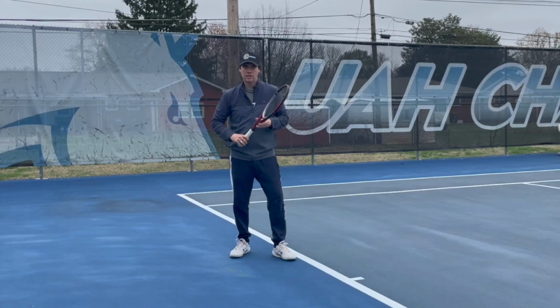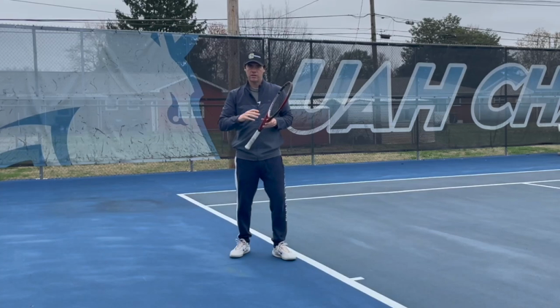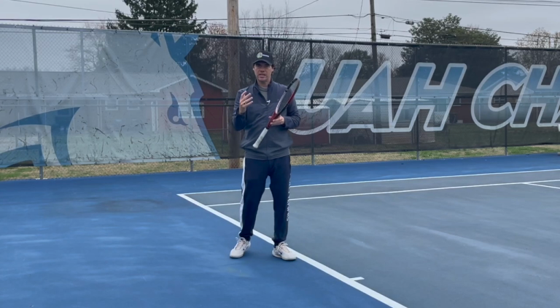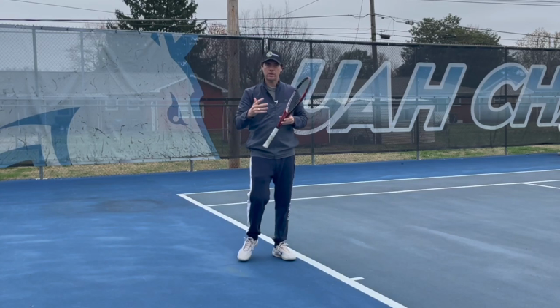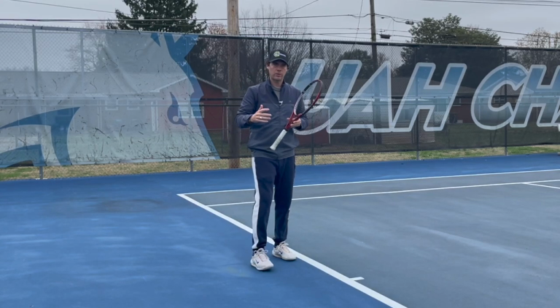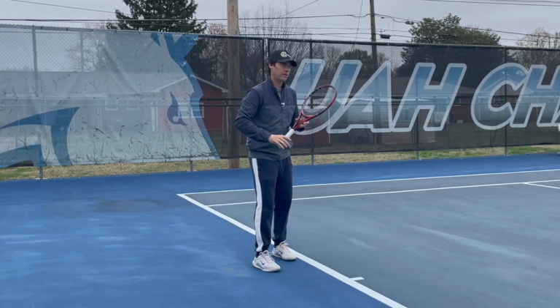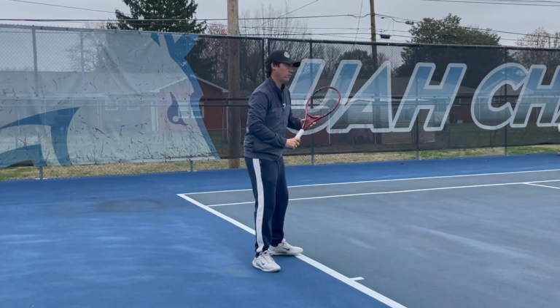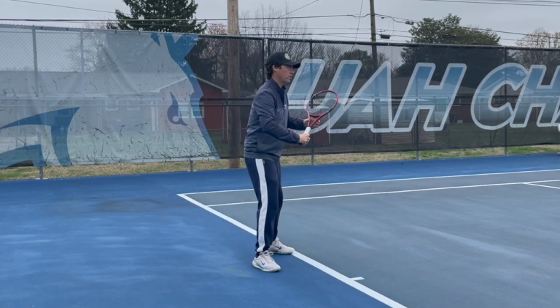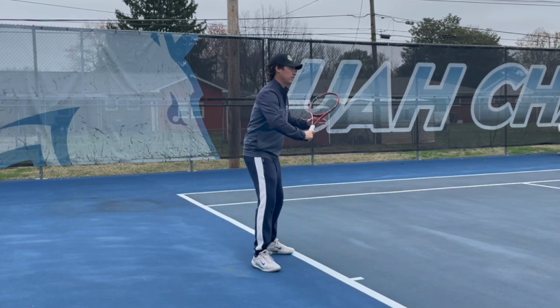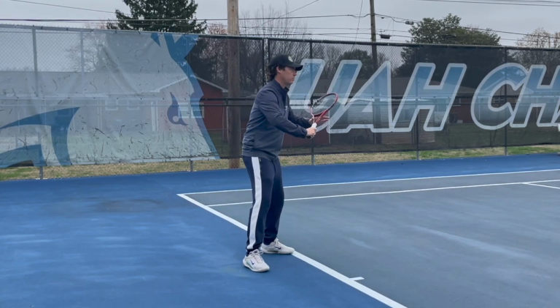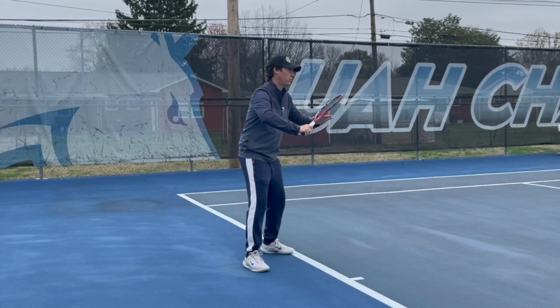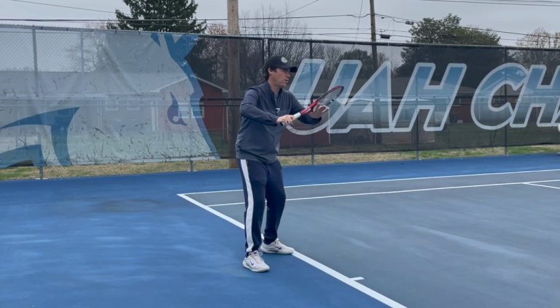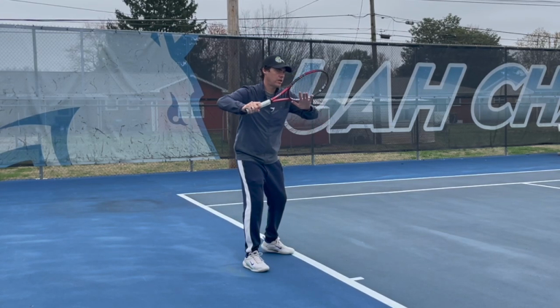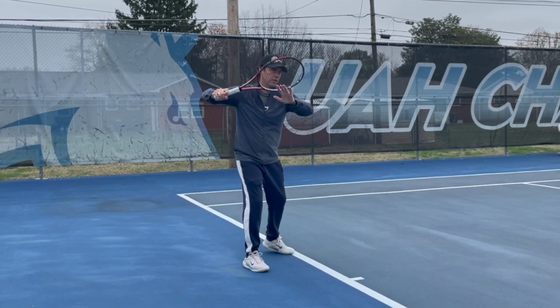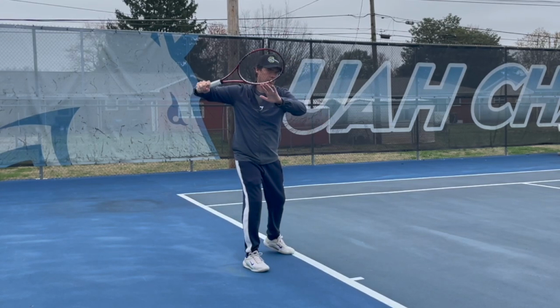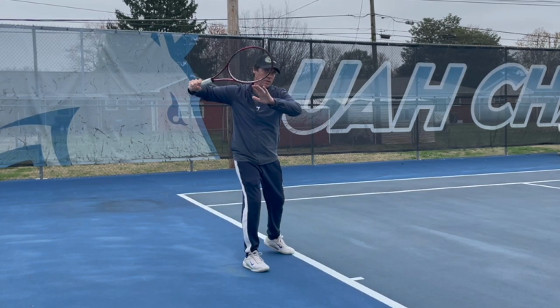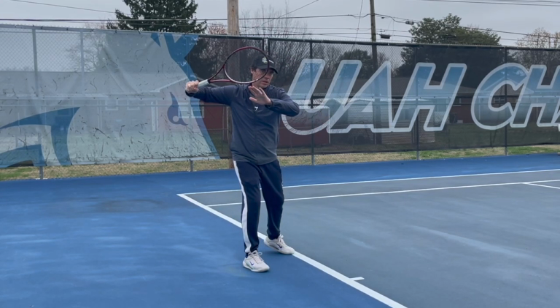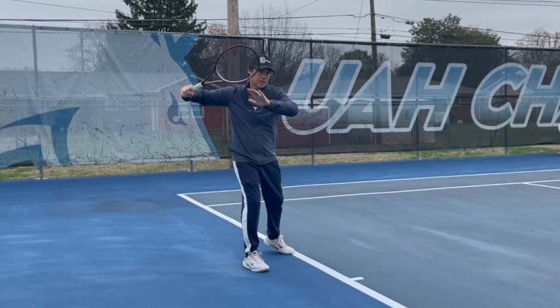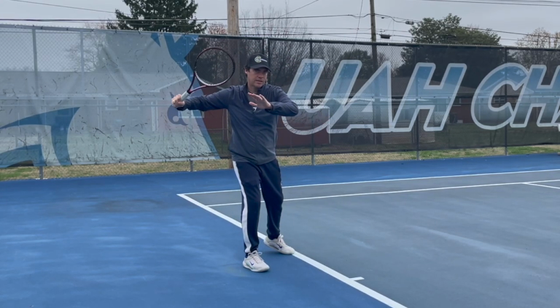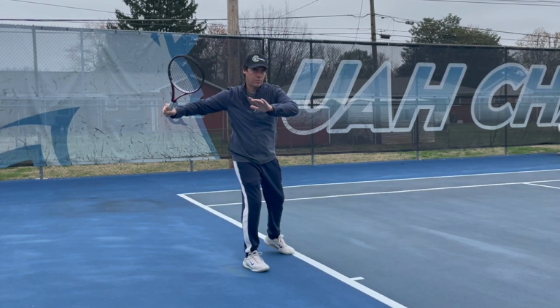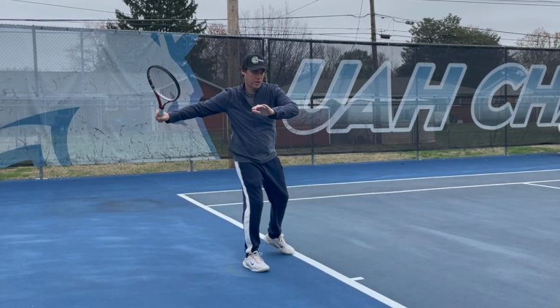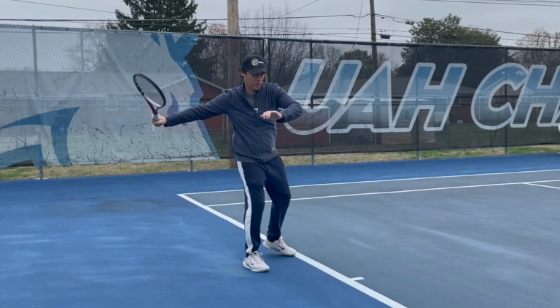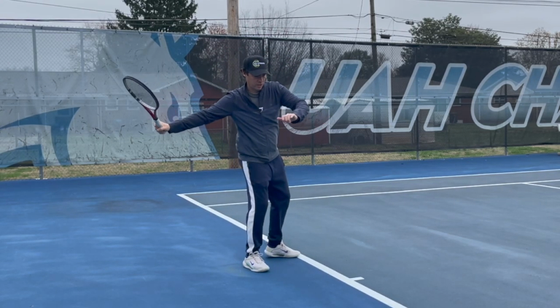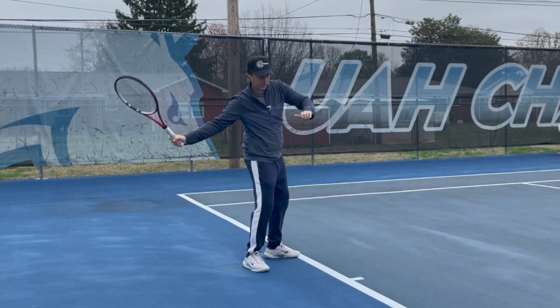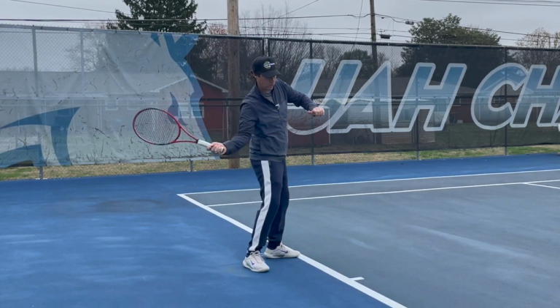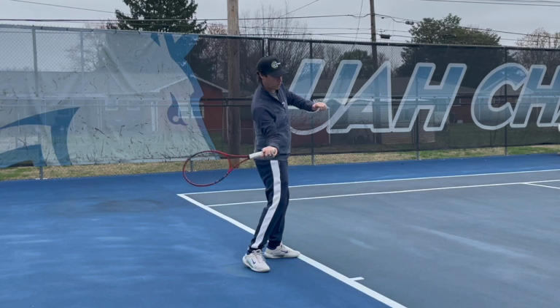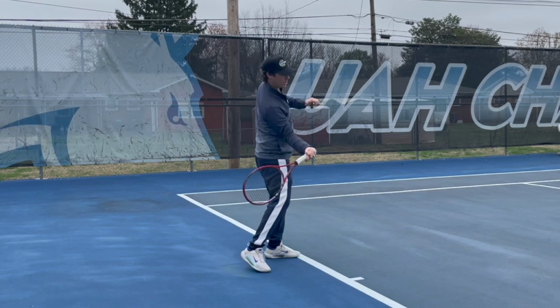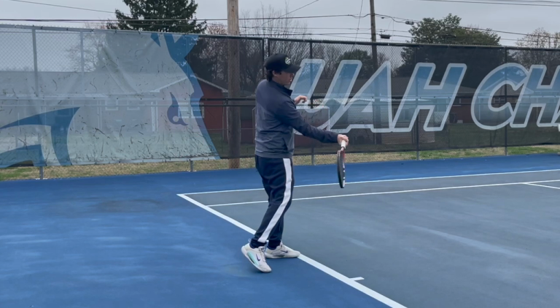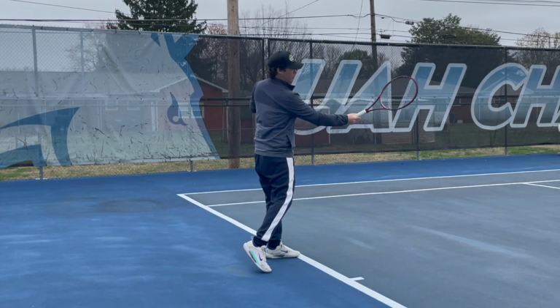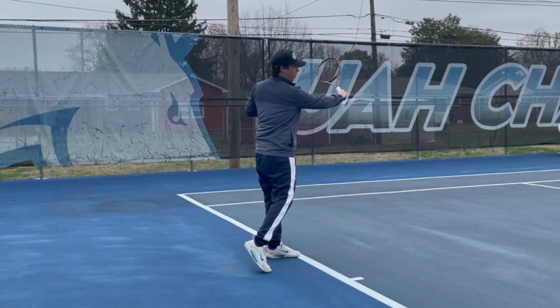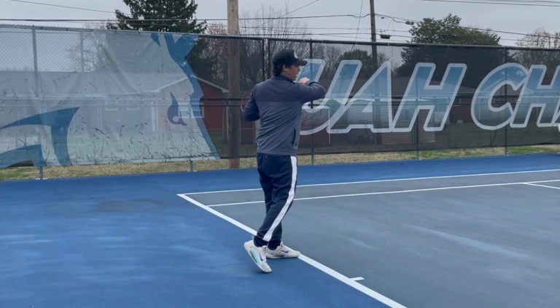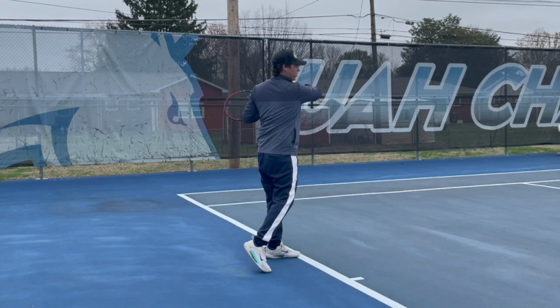So the sequence we're looking for is pronation, separation, supination, pronation.